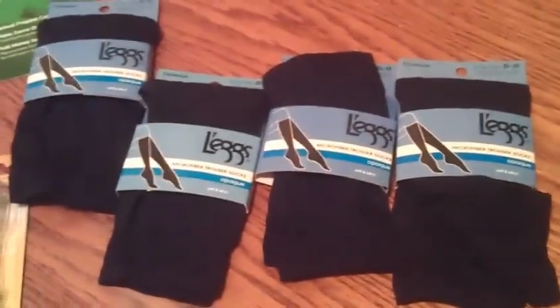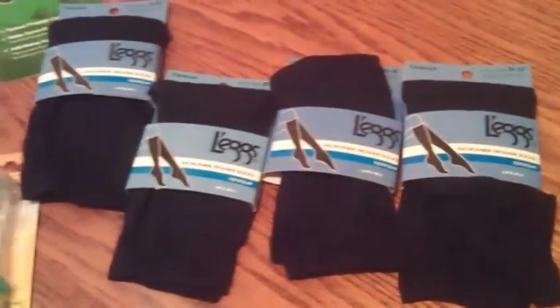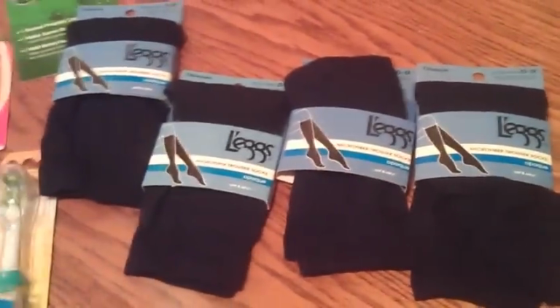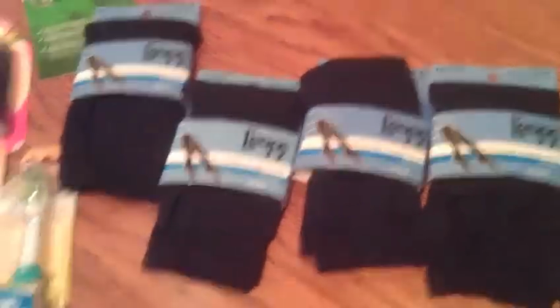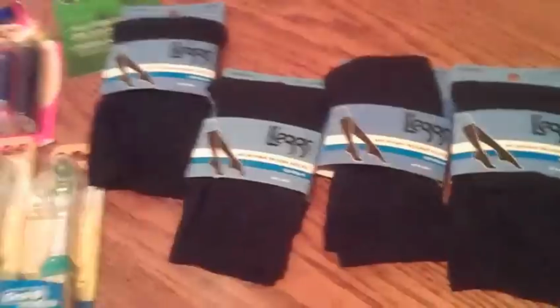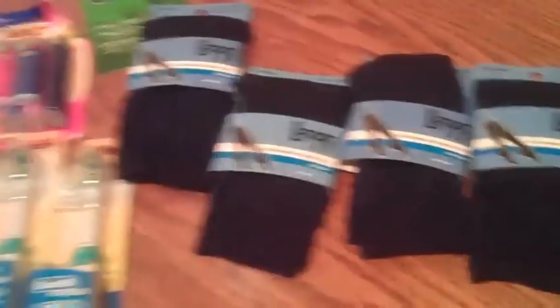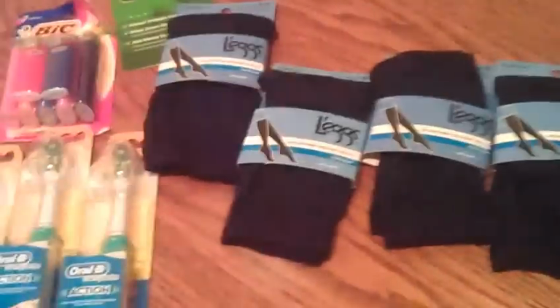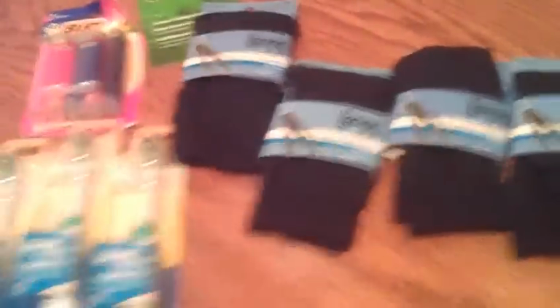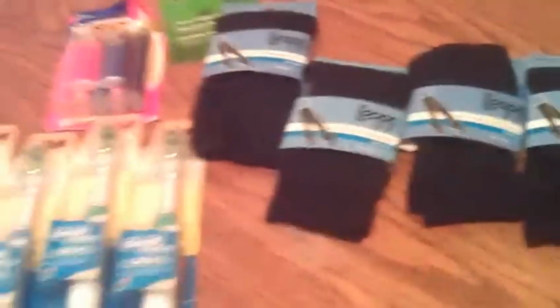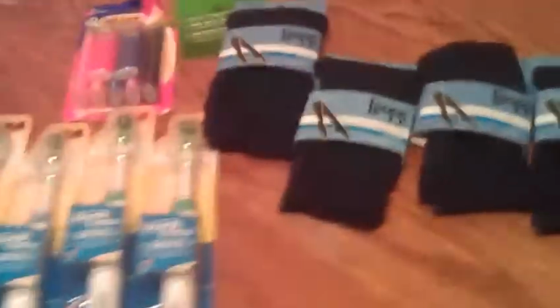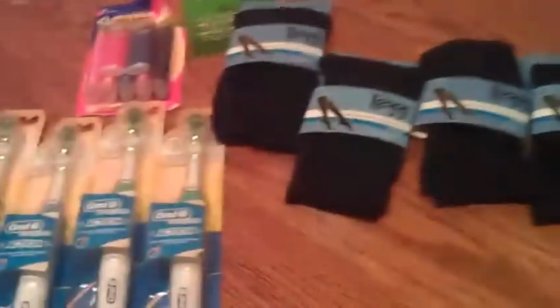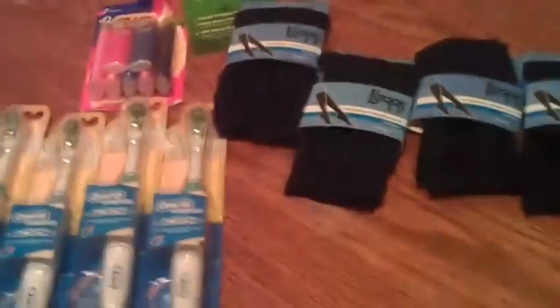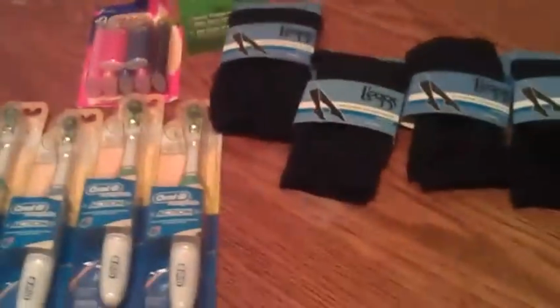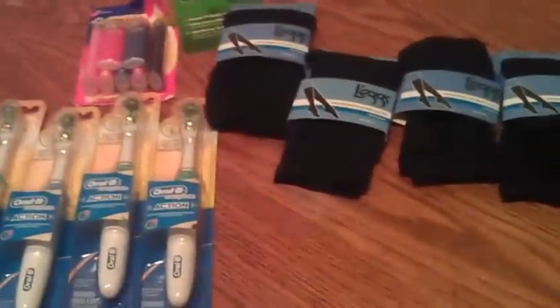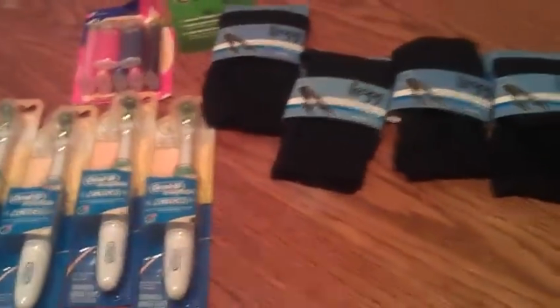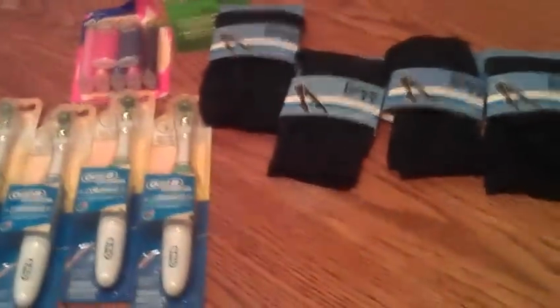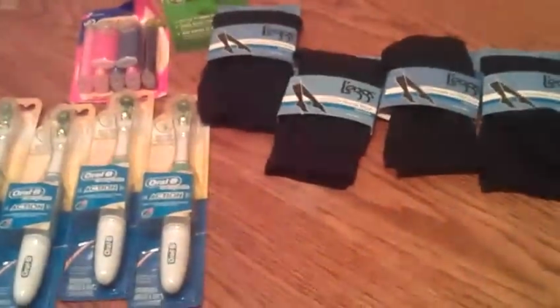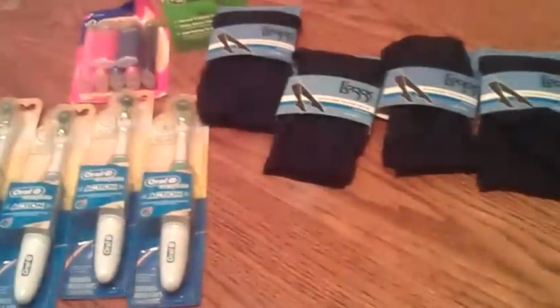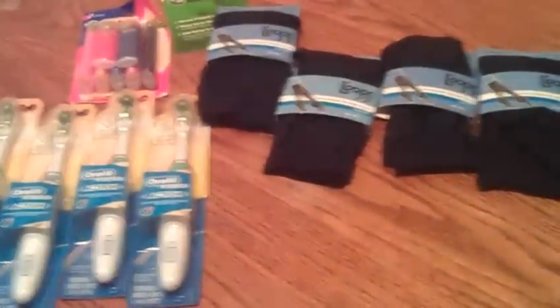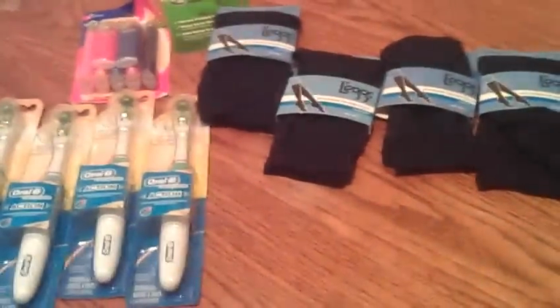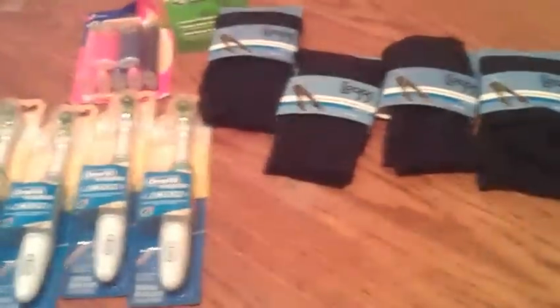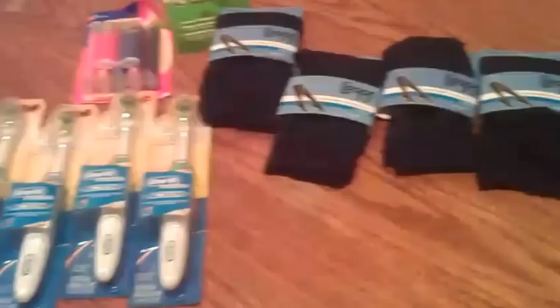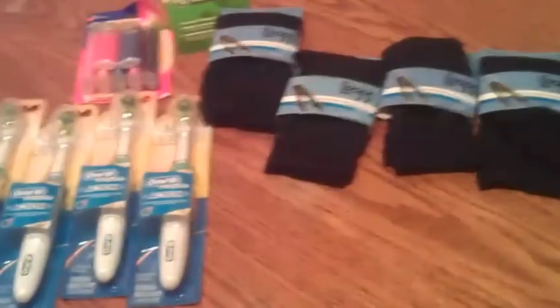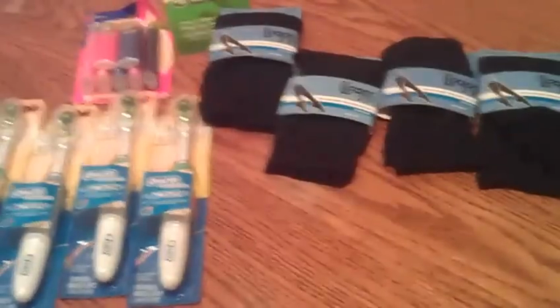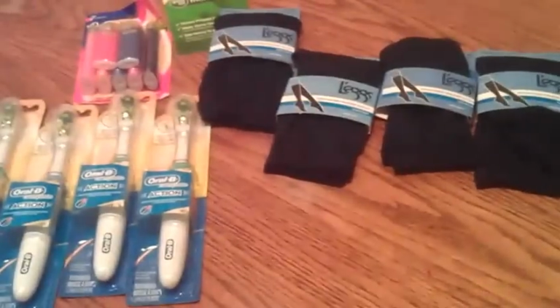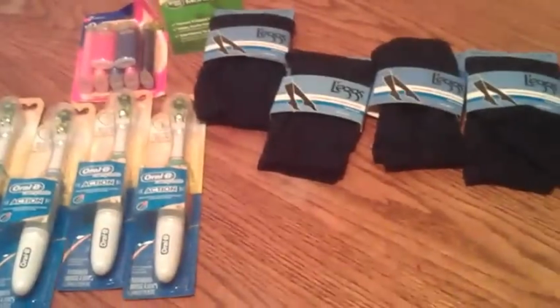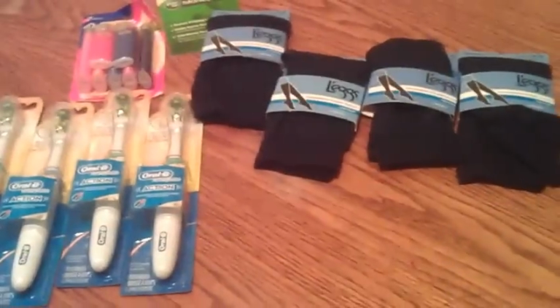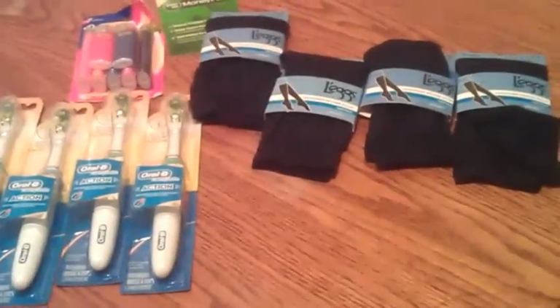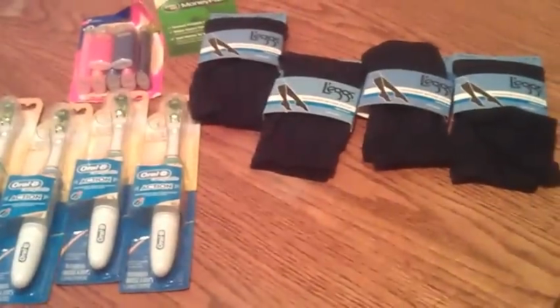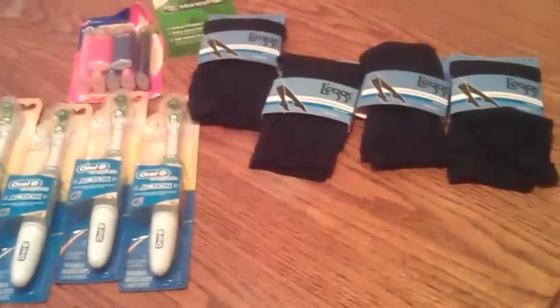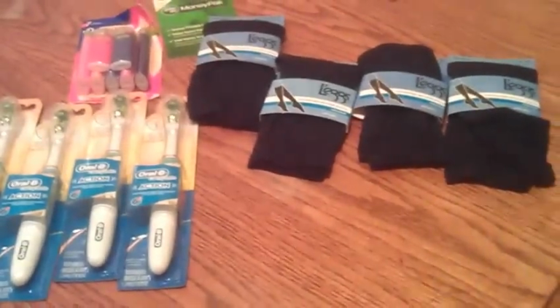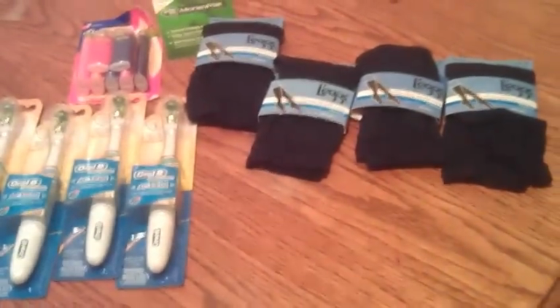I didn't find much of anything else at Rite Aid today, so that was my deal for today.